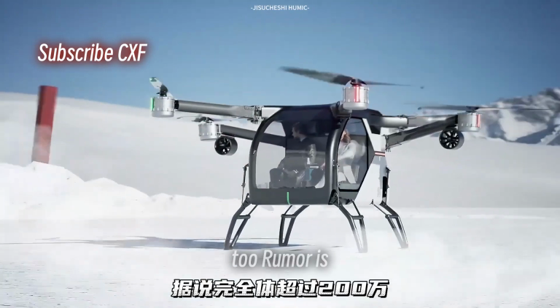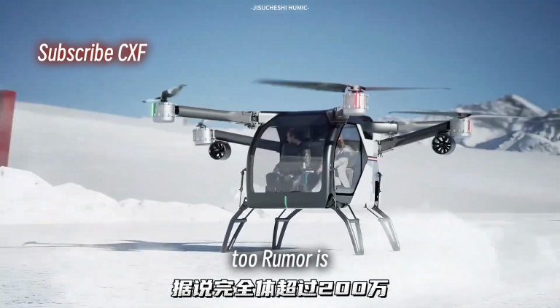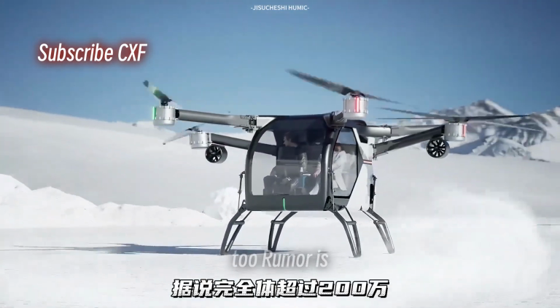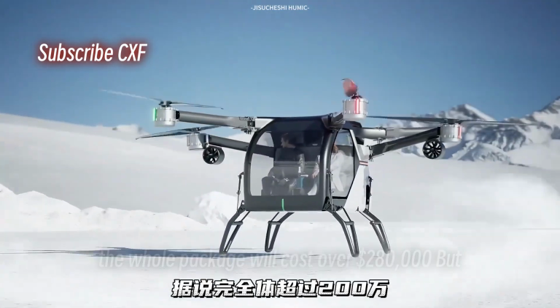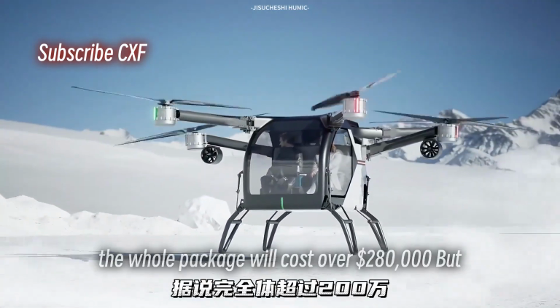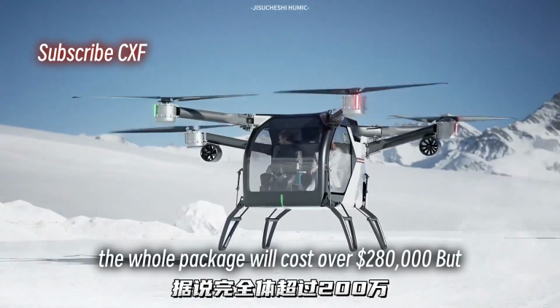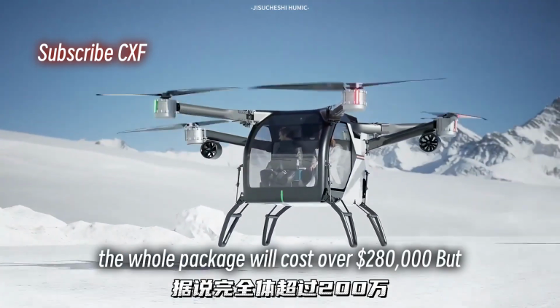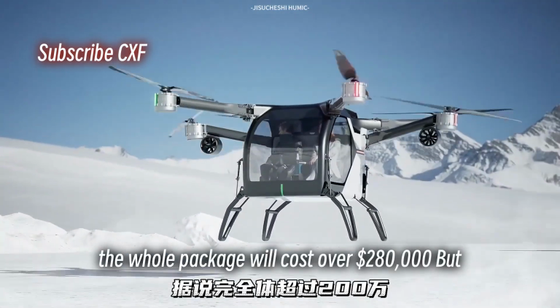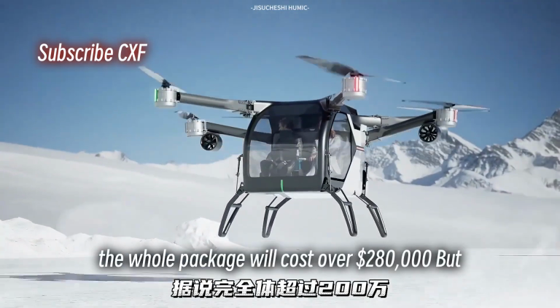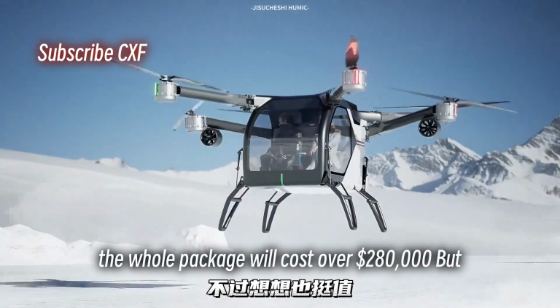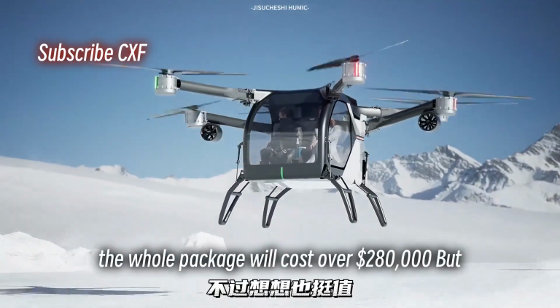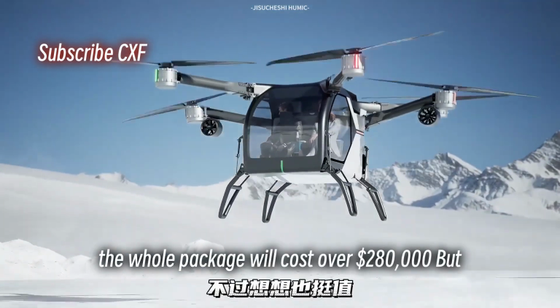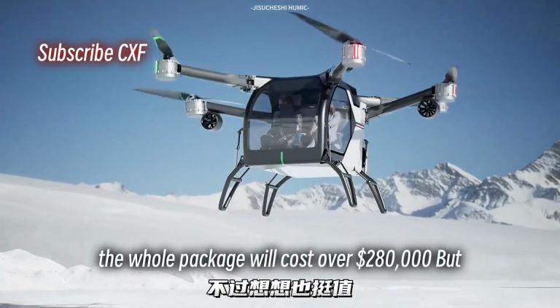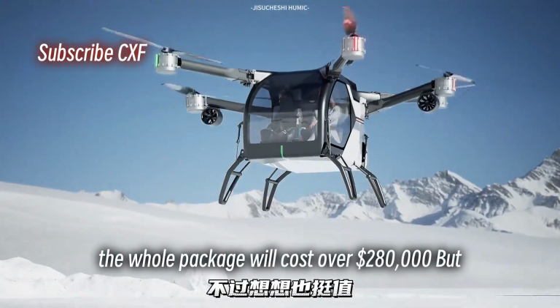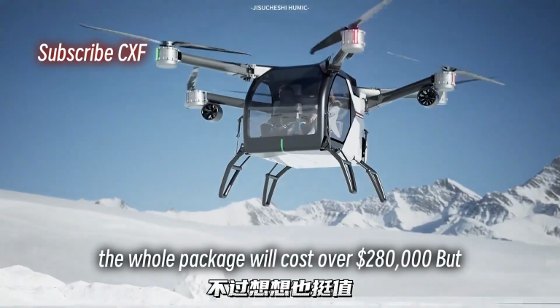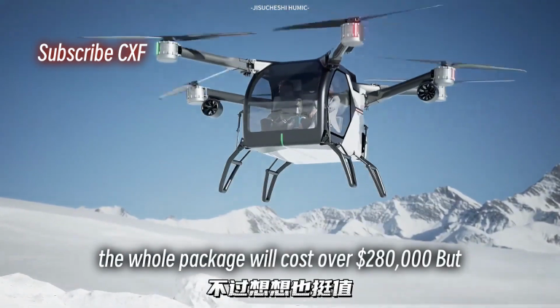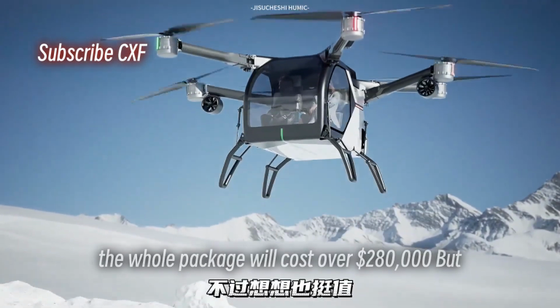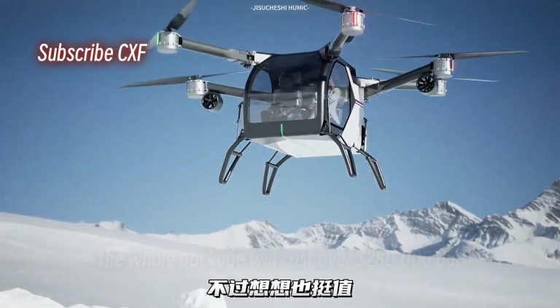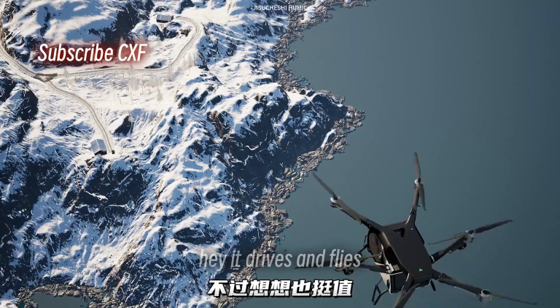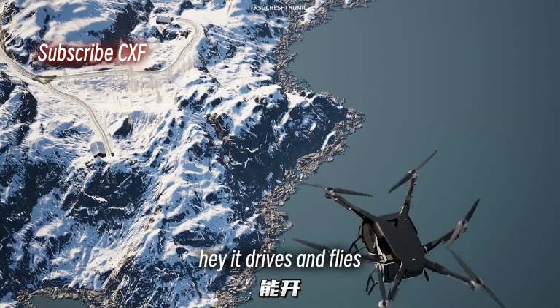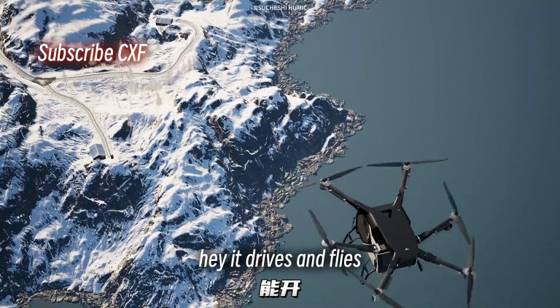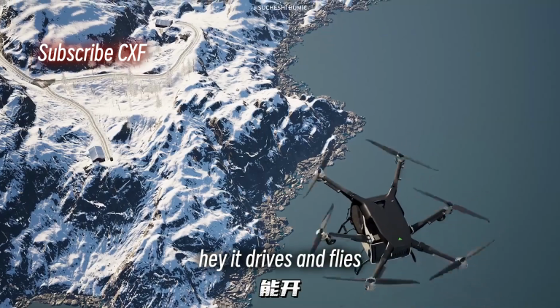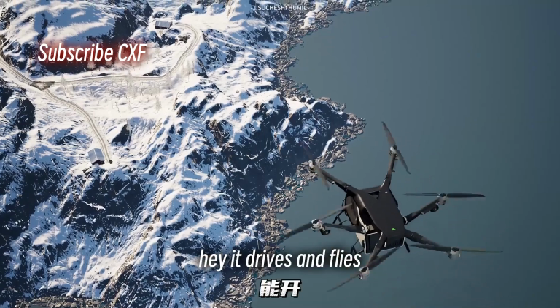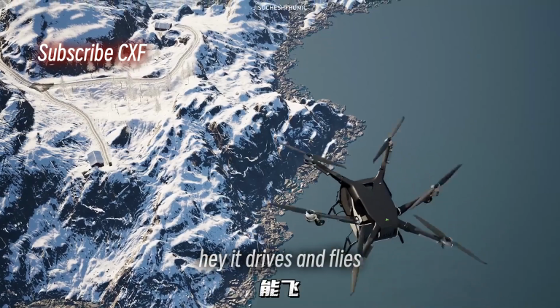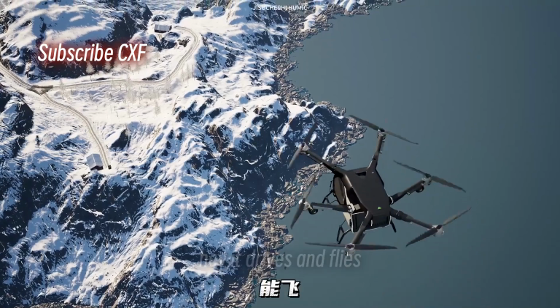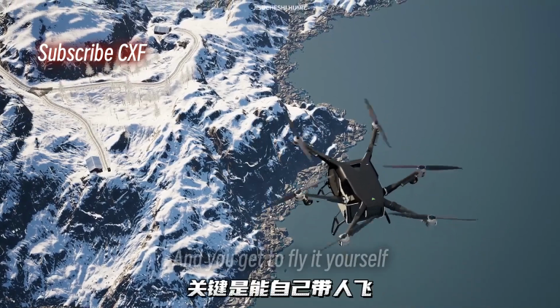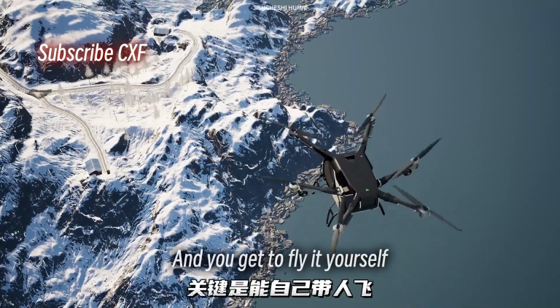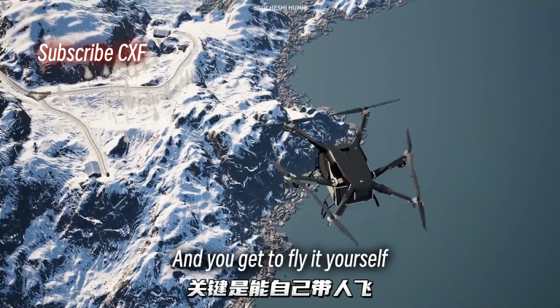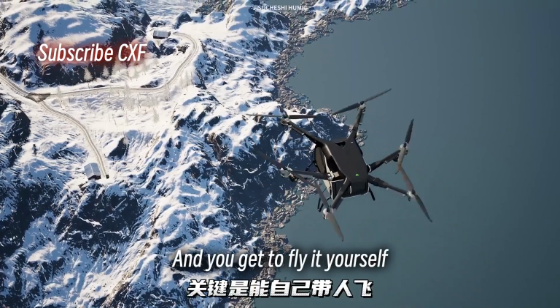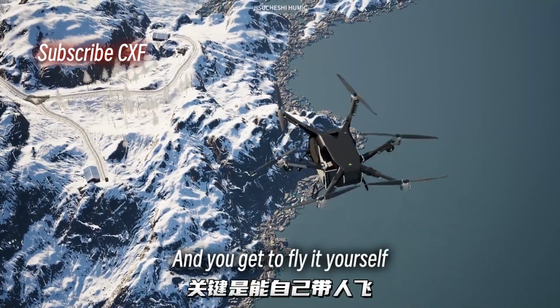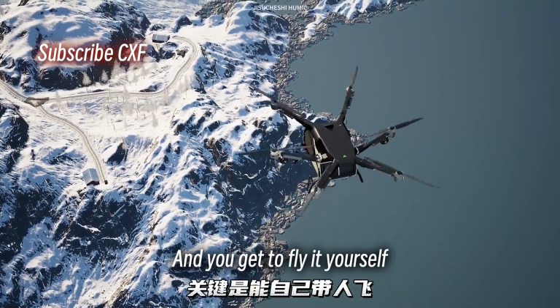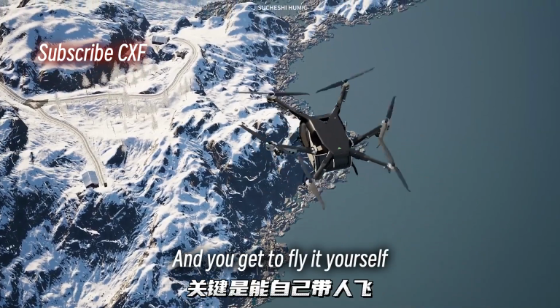Rumor is the whole package will cost over $280,000. Hey, it drives and flies, and you get to fly it yourself.